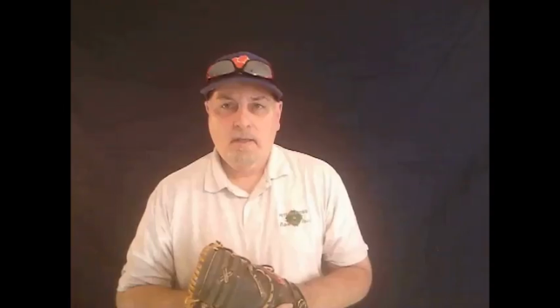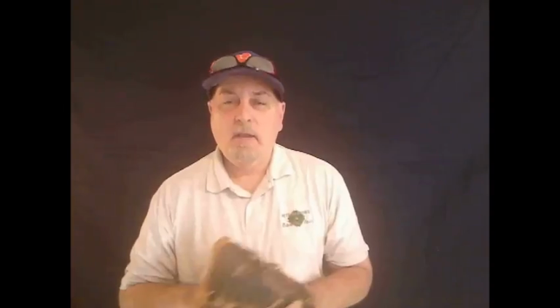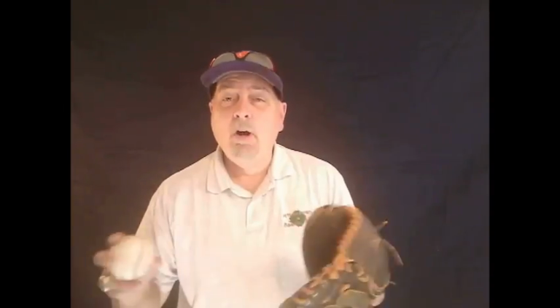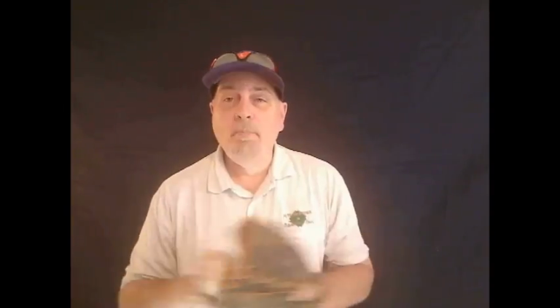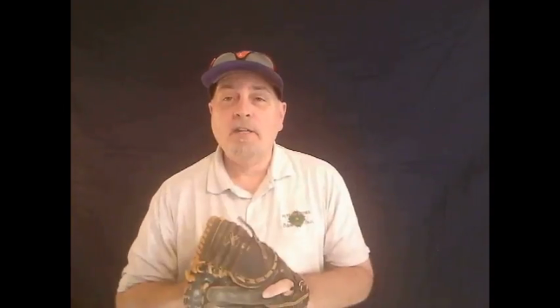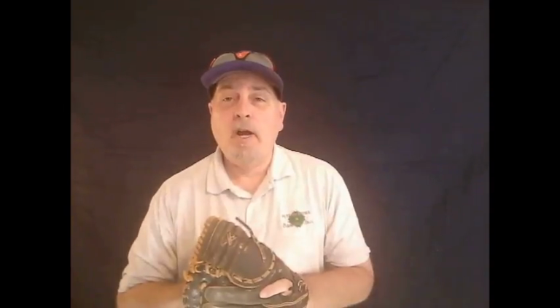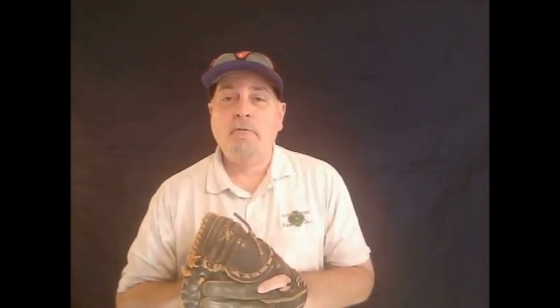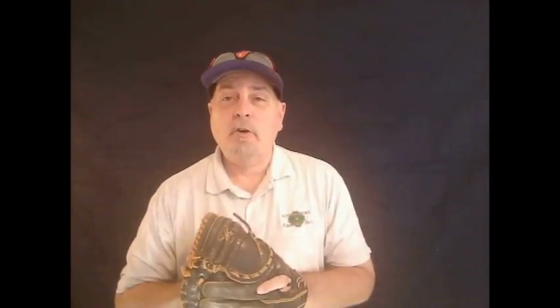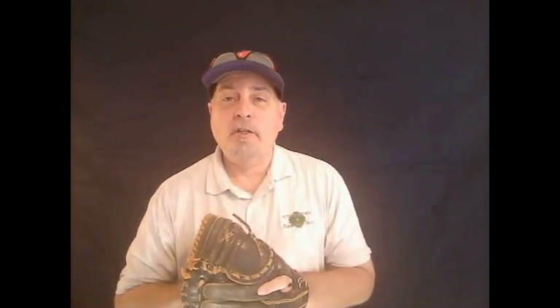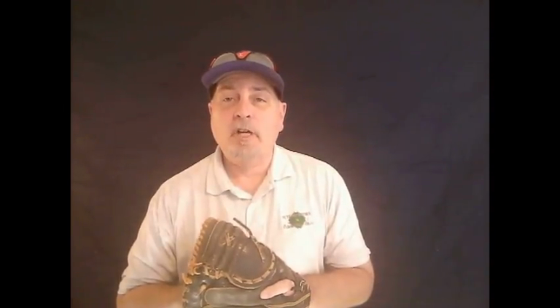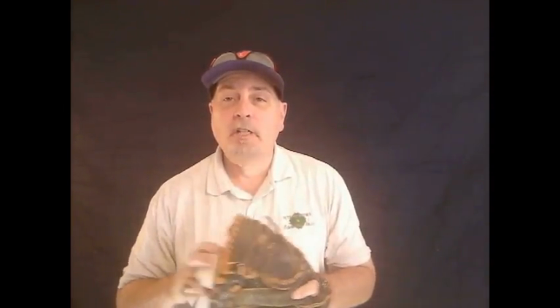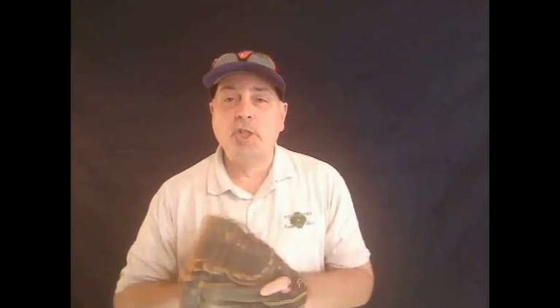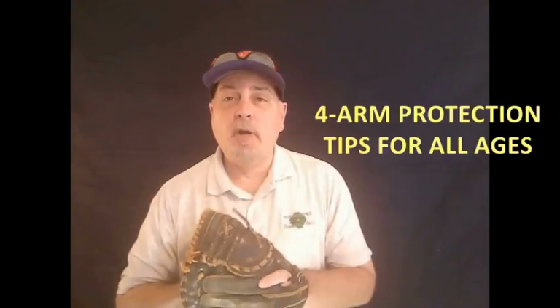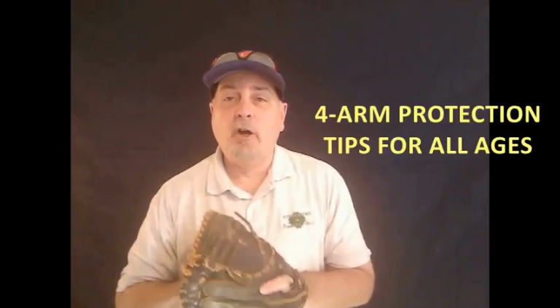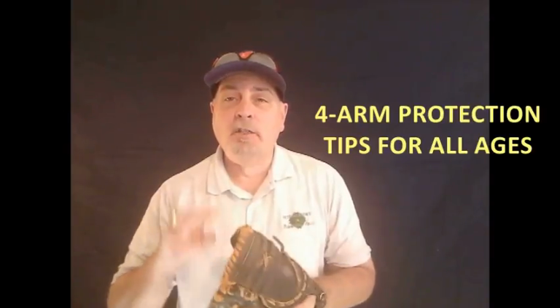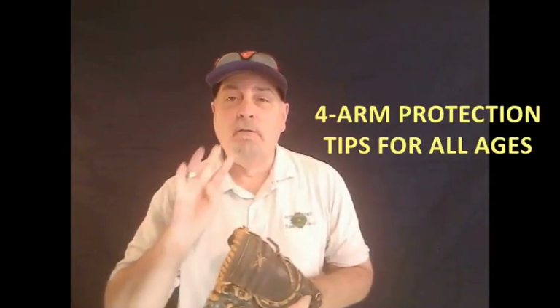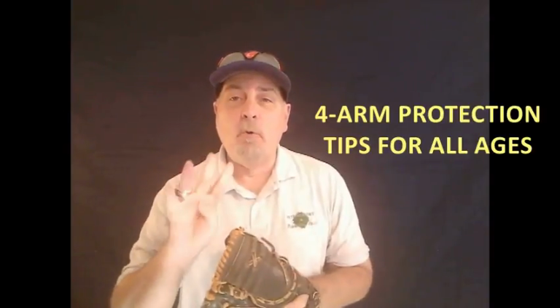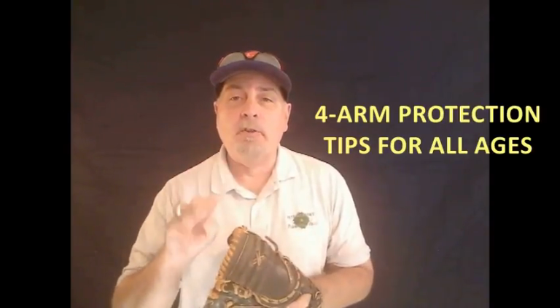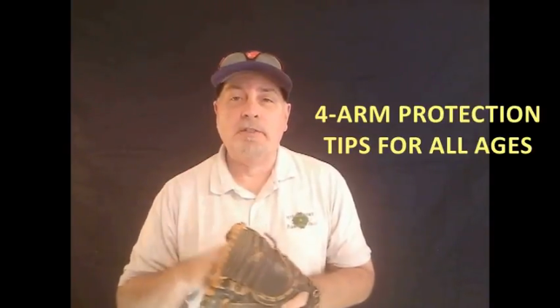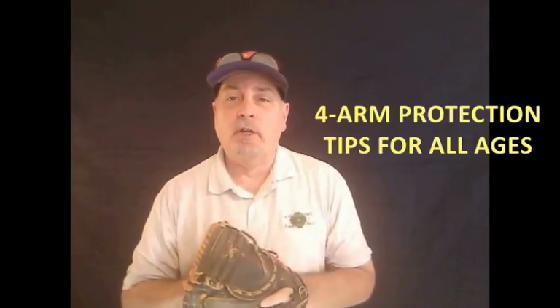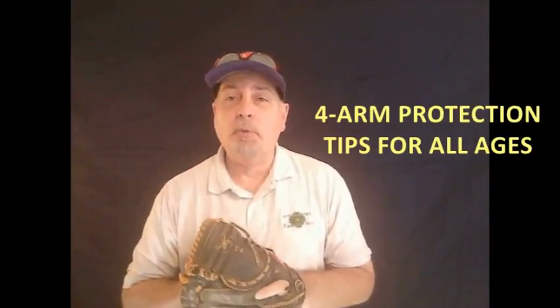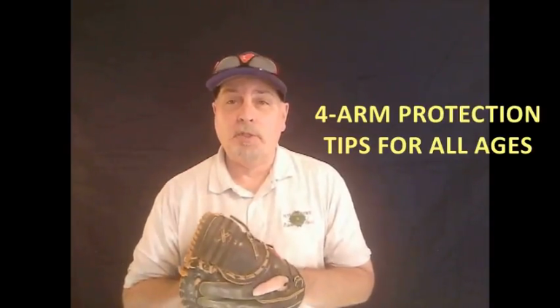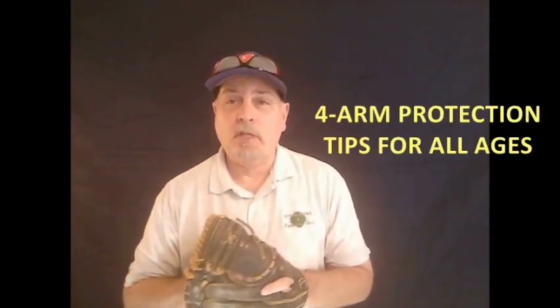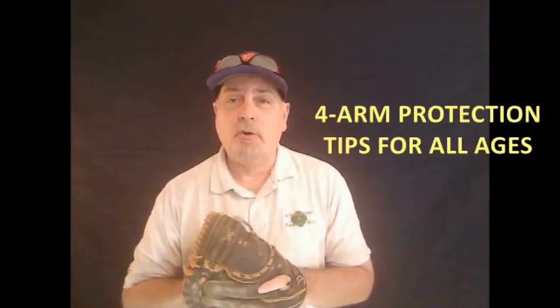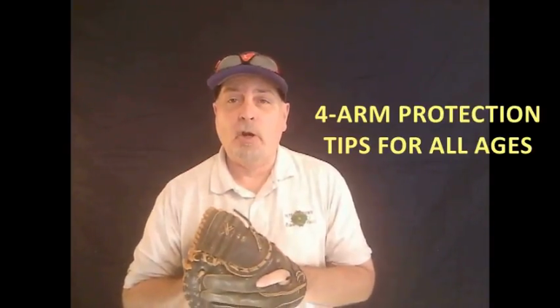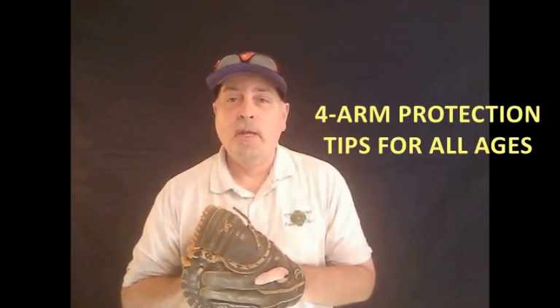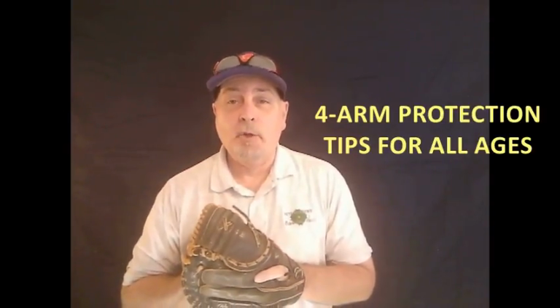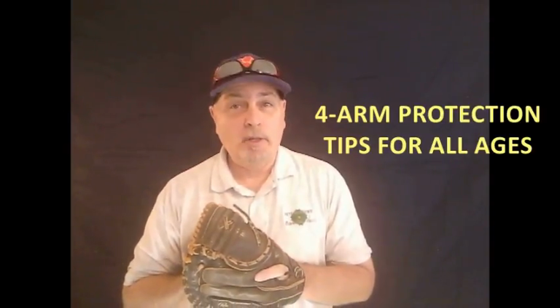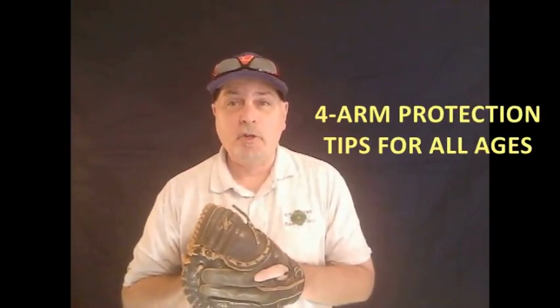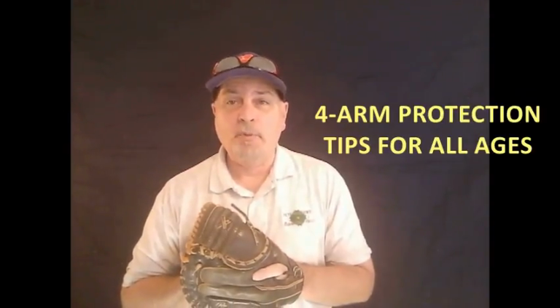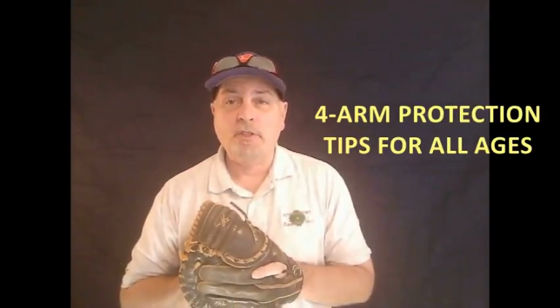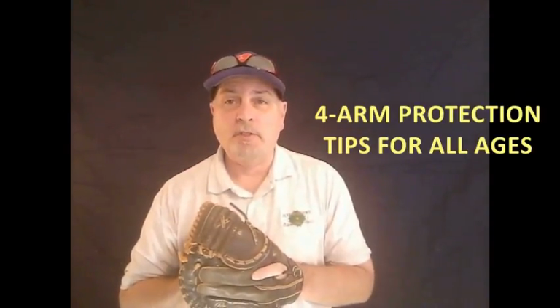Hey, welcome. Thanks, Ron, for the great introduction. Let's jump right on into the four things that are going to help you protect your arm — your player's arm — this season.